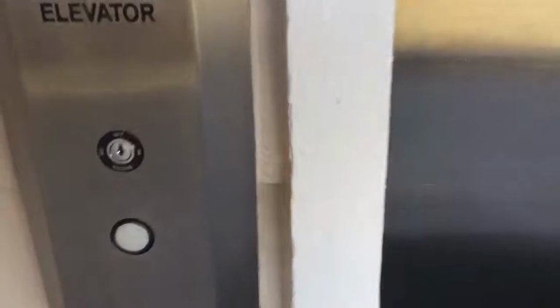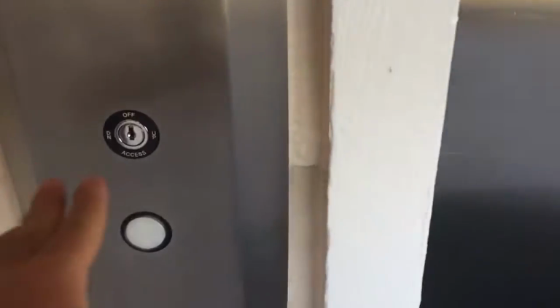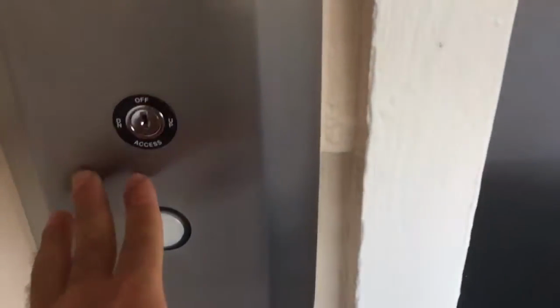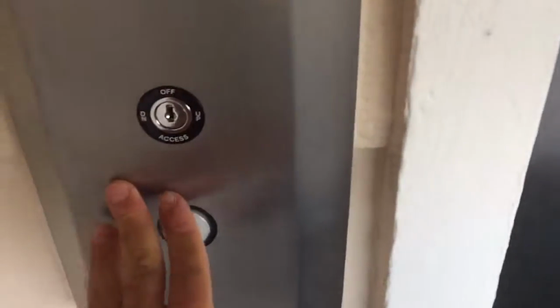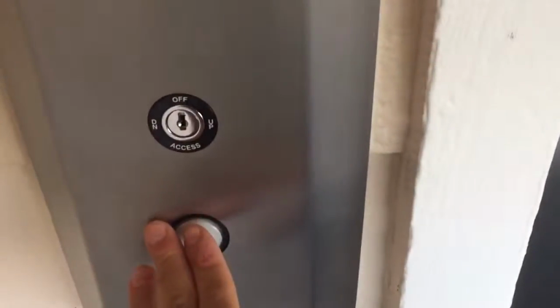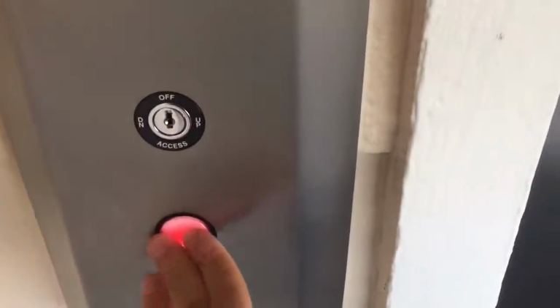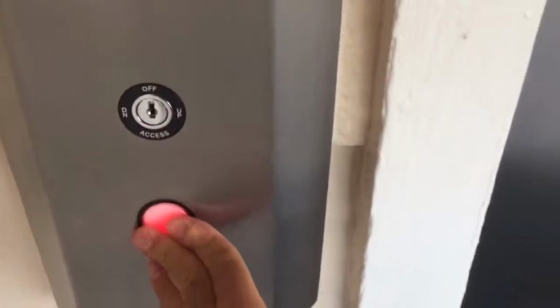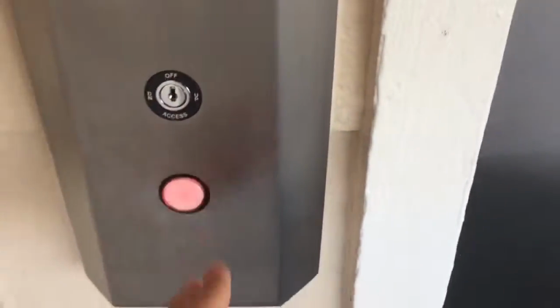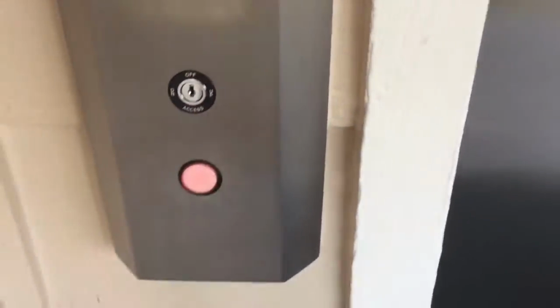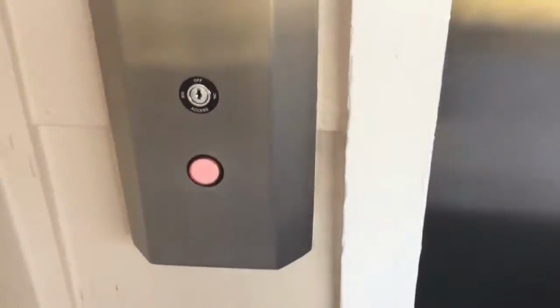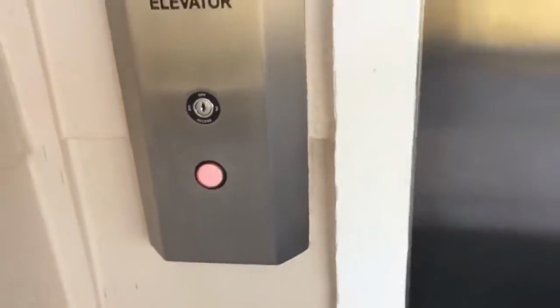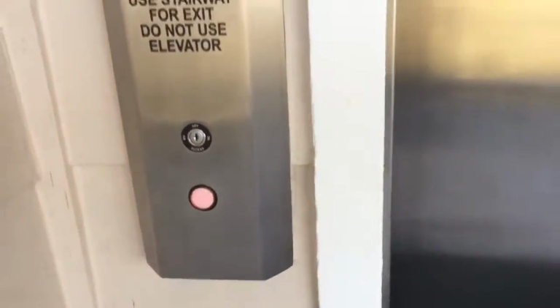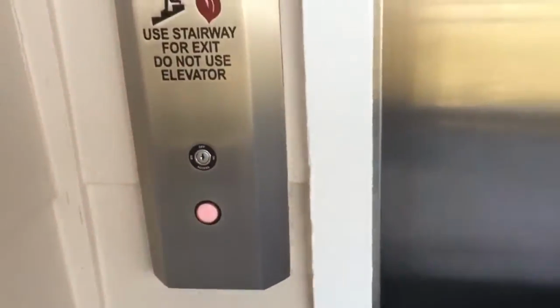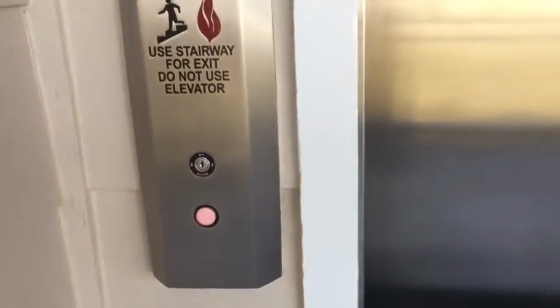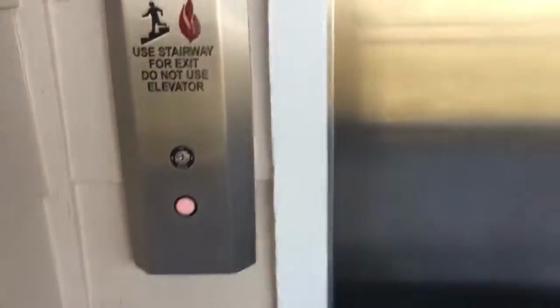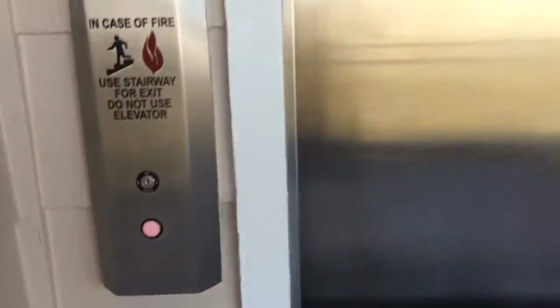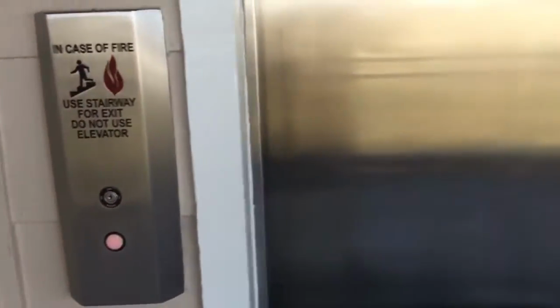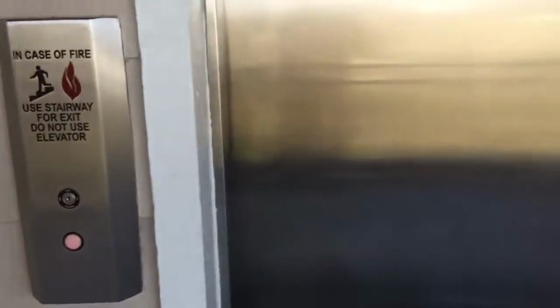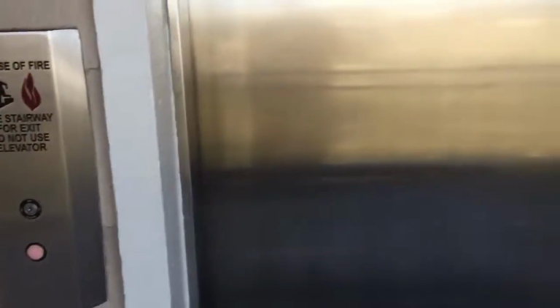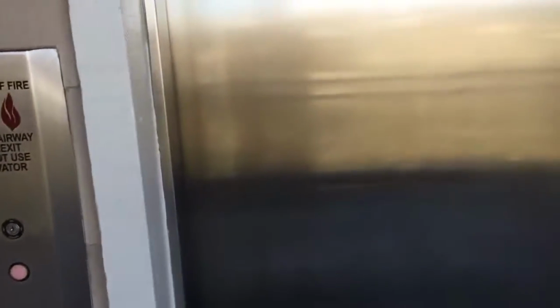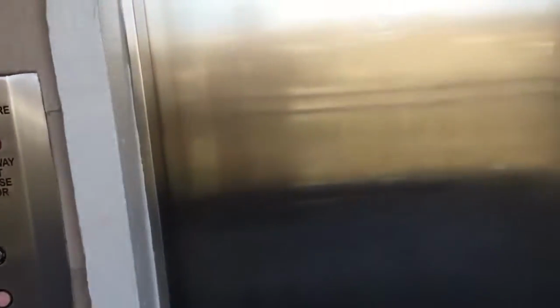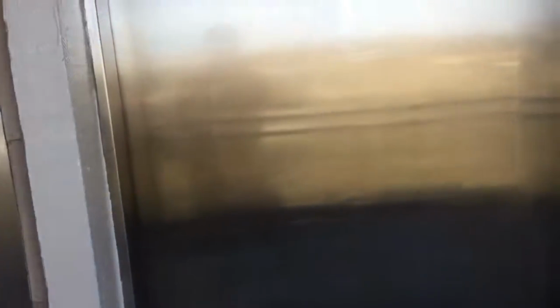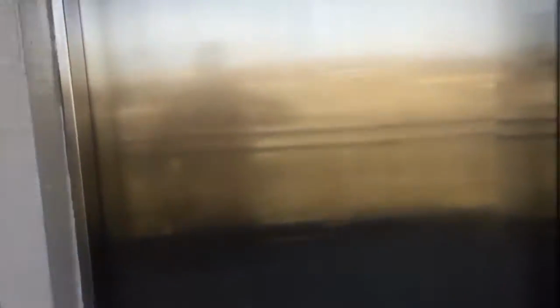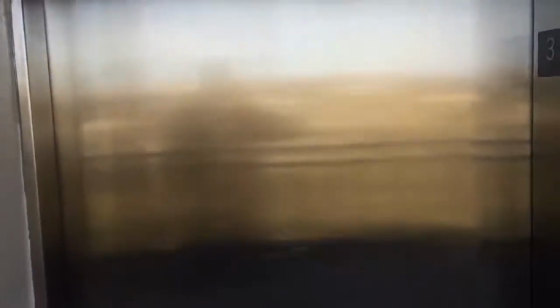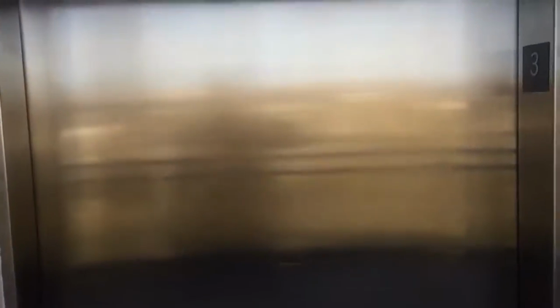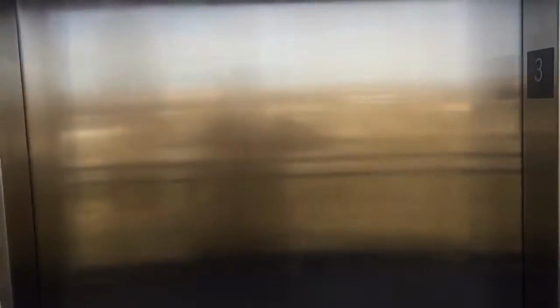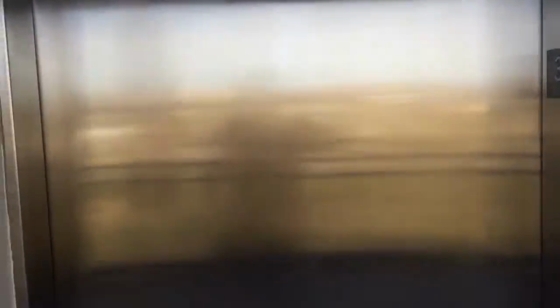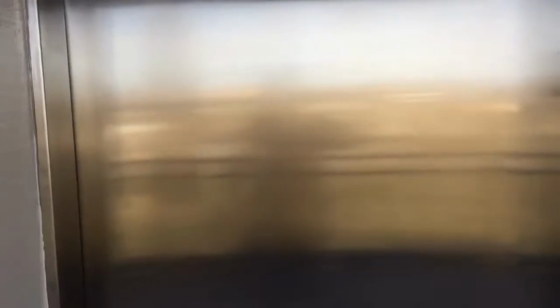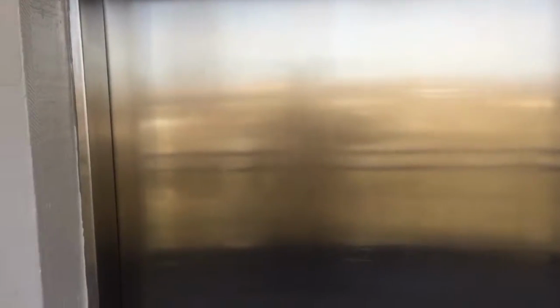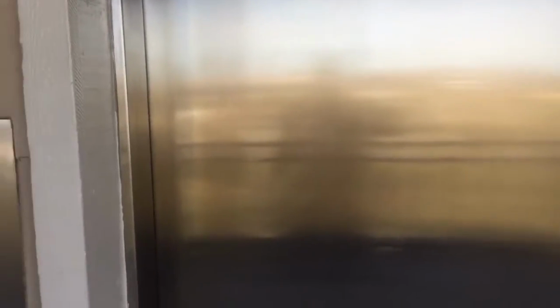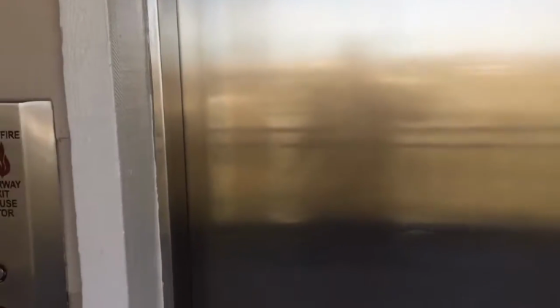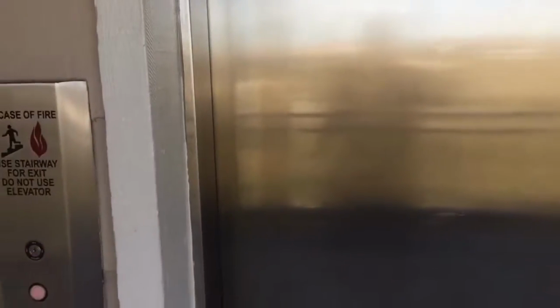All right, this is the second and last elevator at the Carlsbad Seapoint Resort, Carlsbad, California.